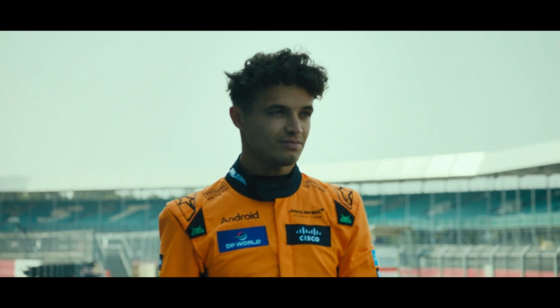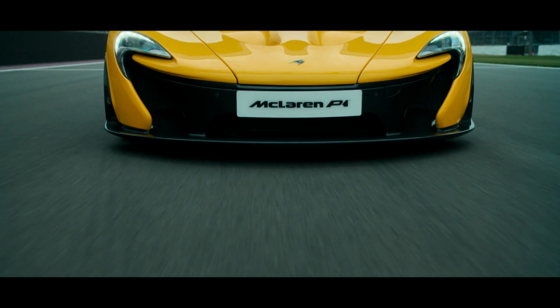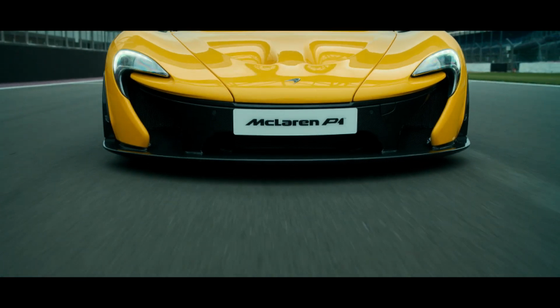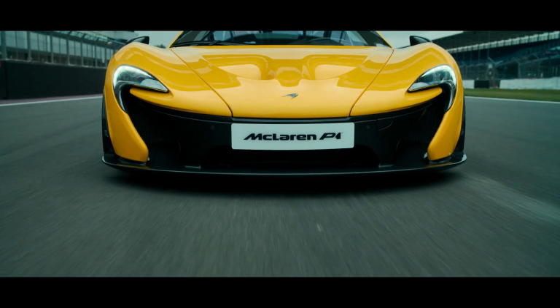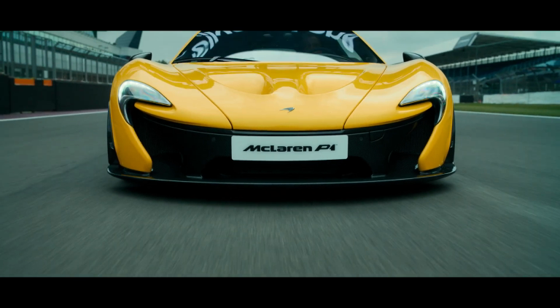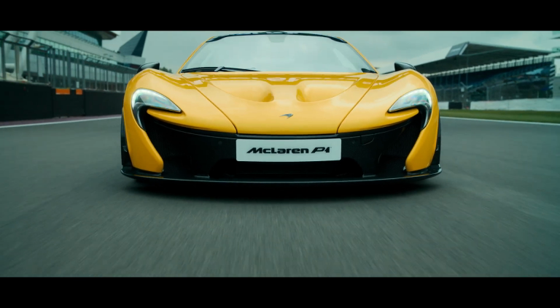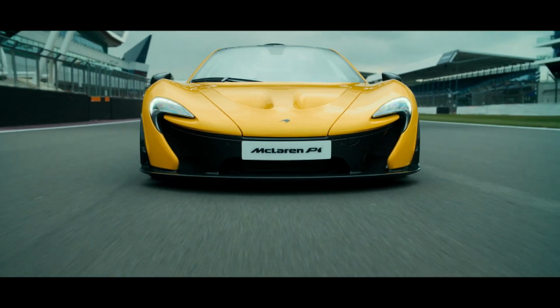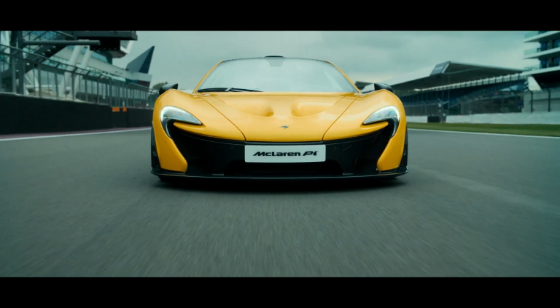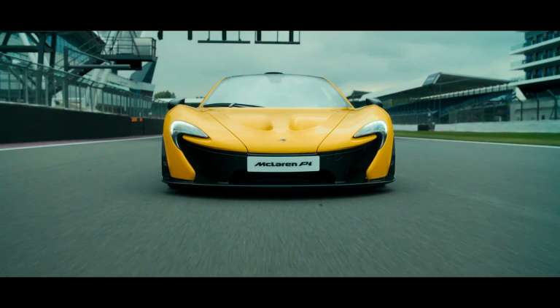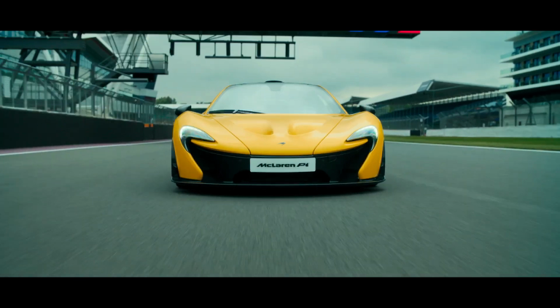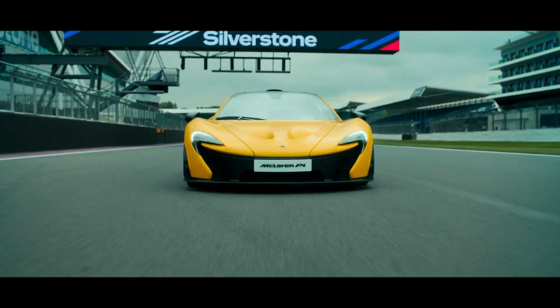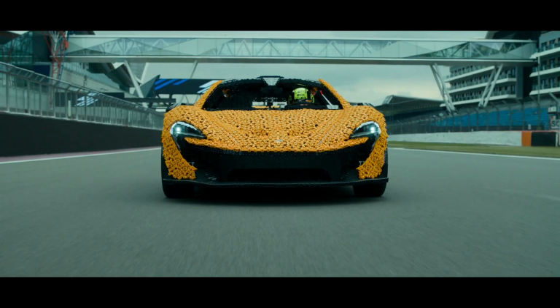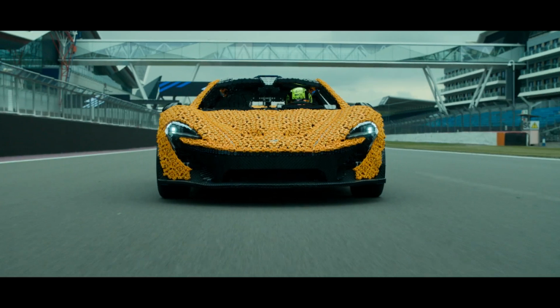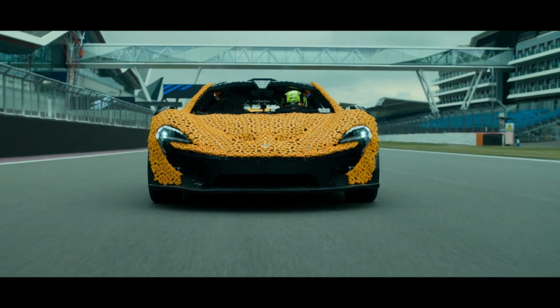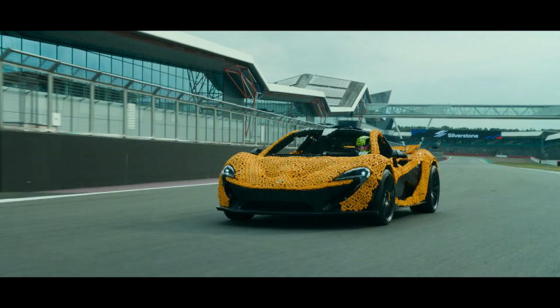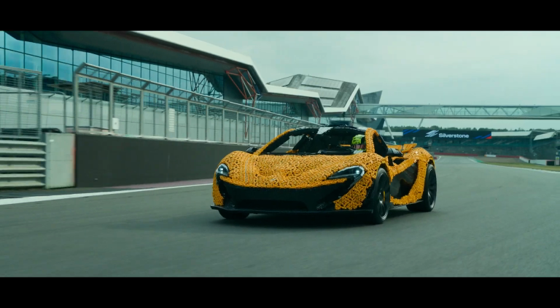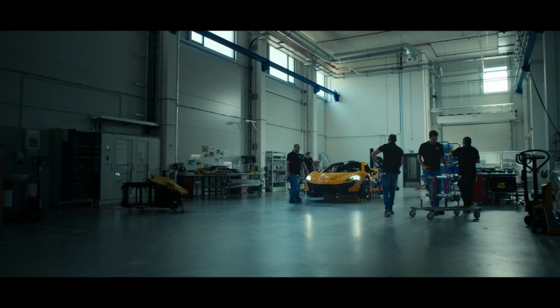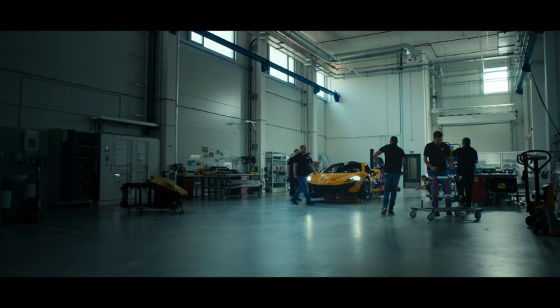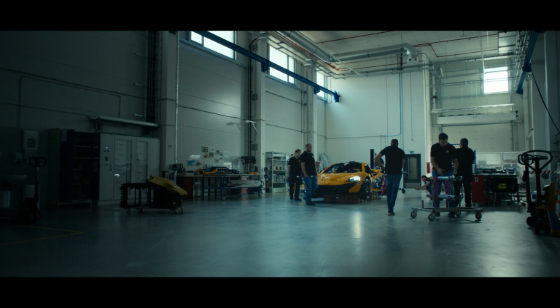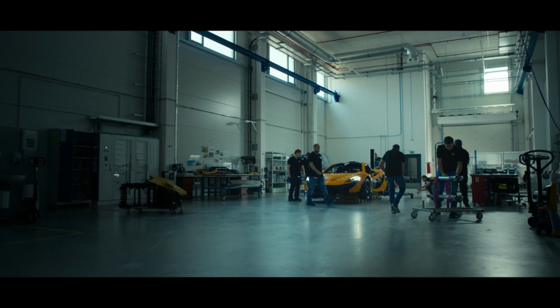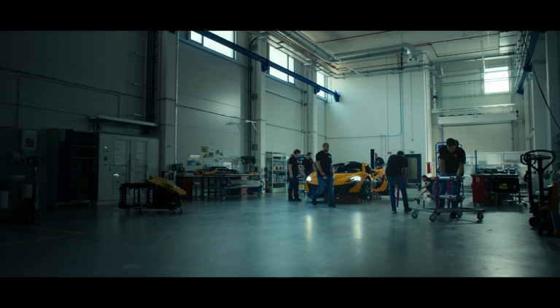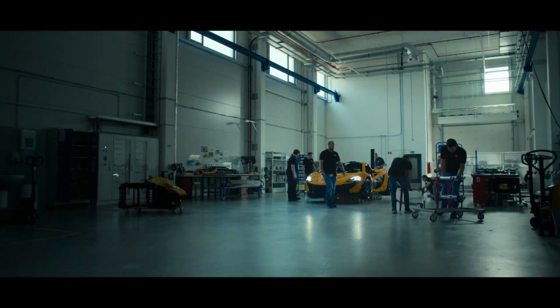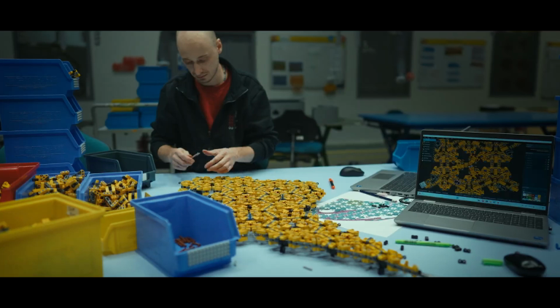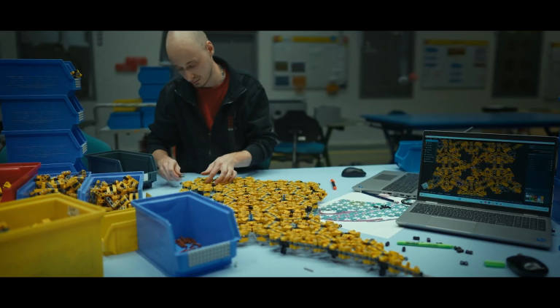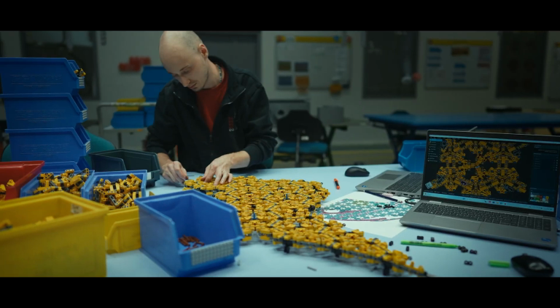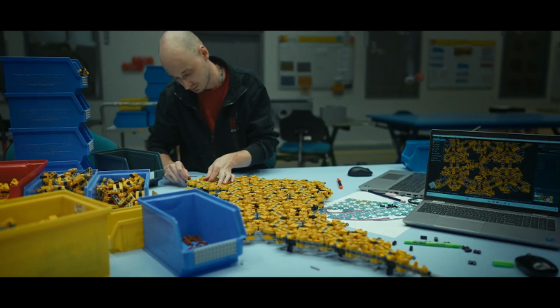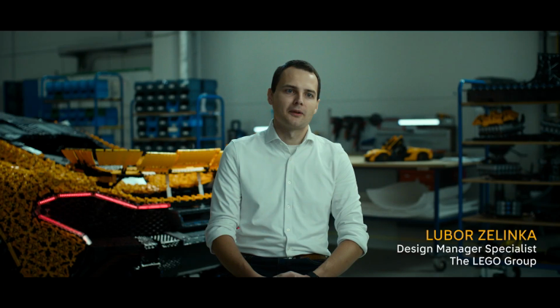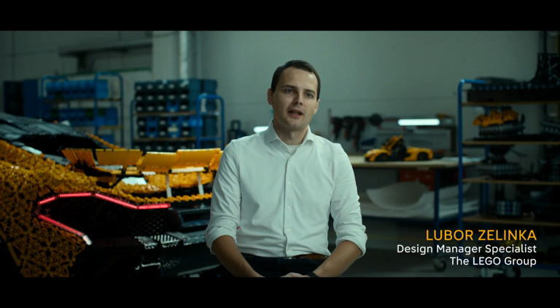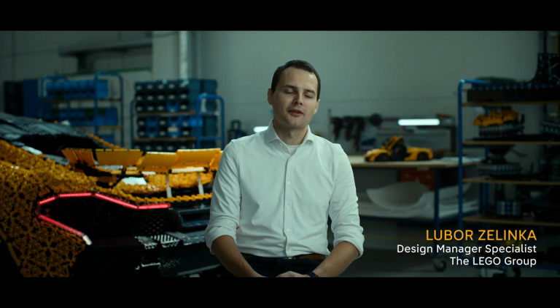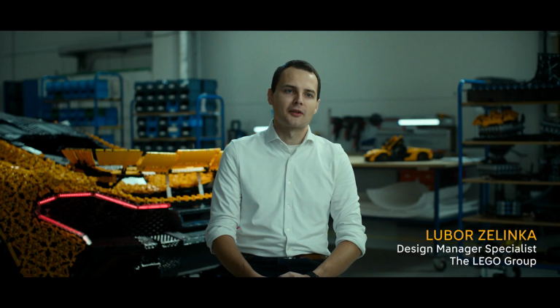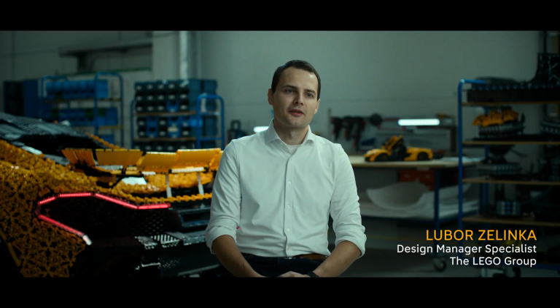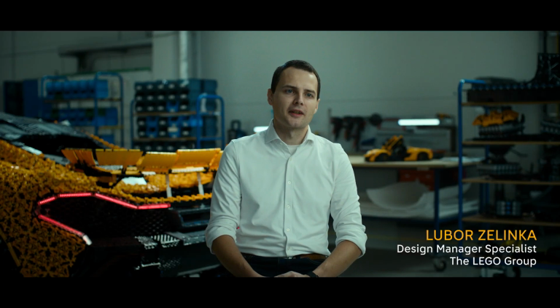The idea is to build a full-size LEGO Technic drivable replica of the McLaren P1 that we will drive on Silverstone circuit.